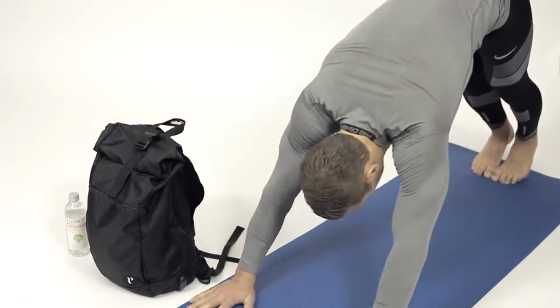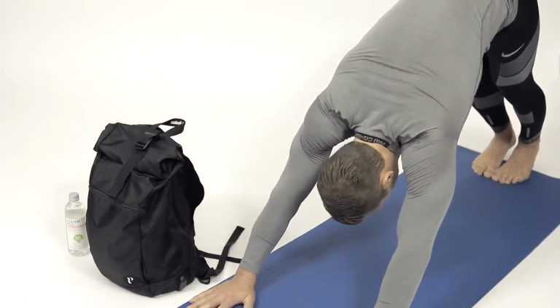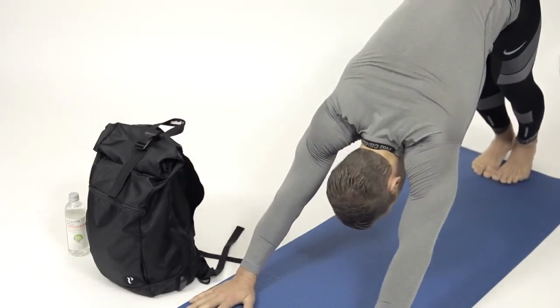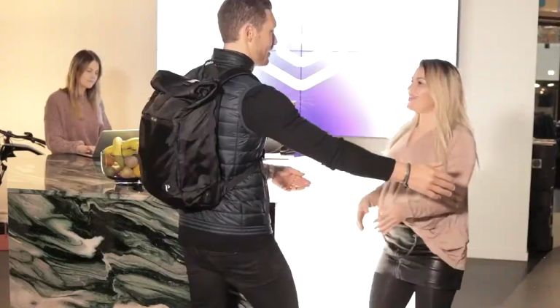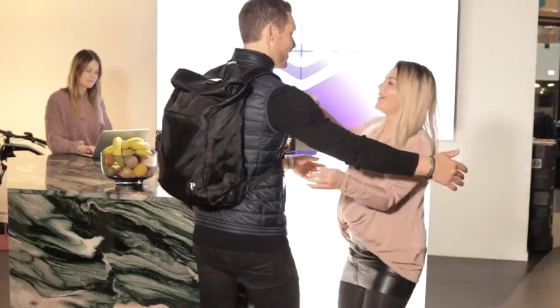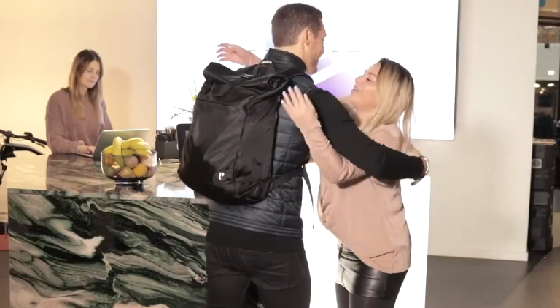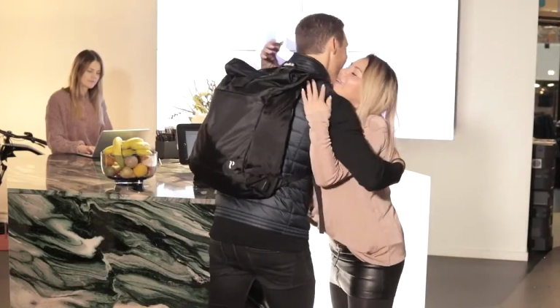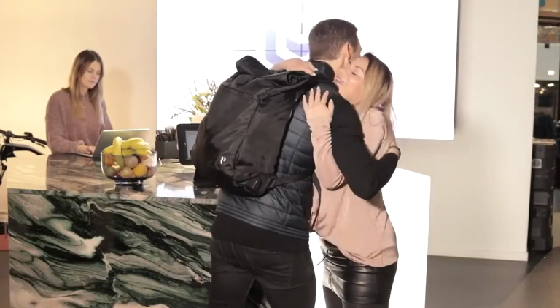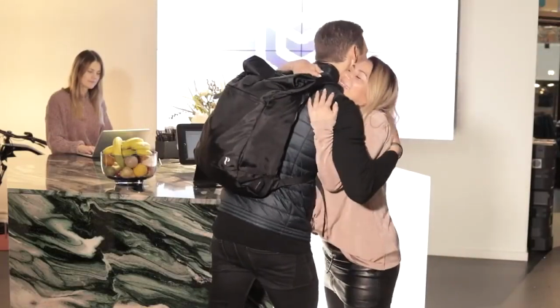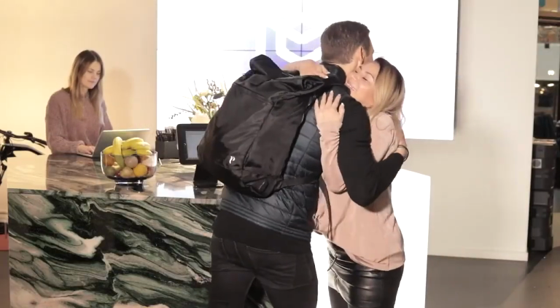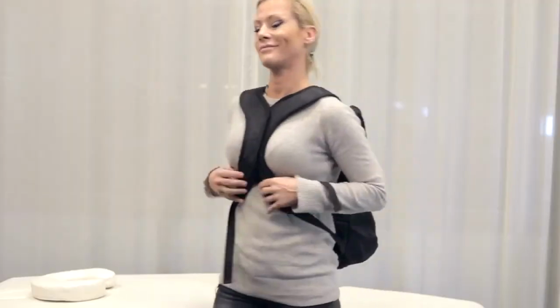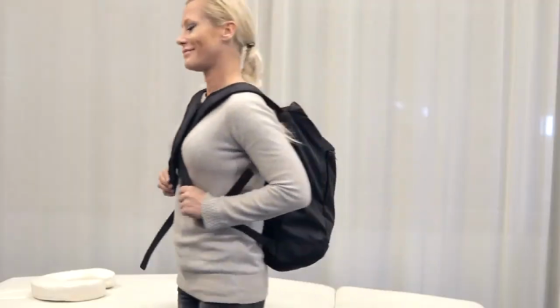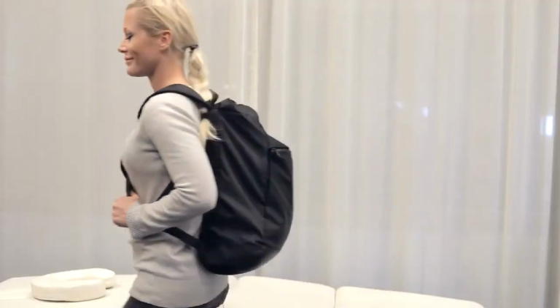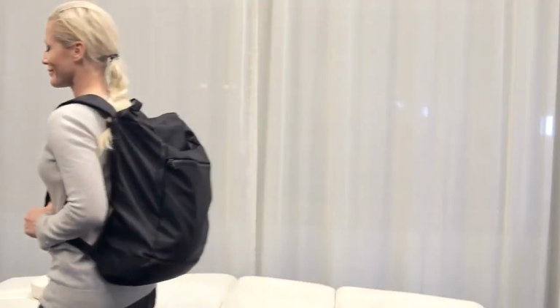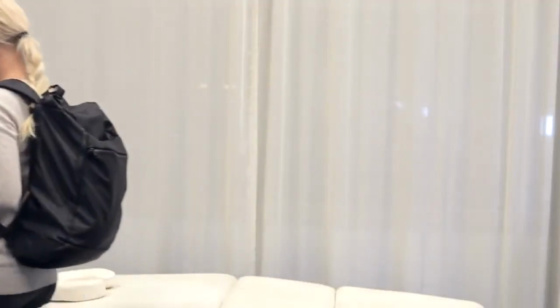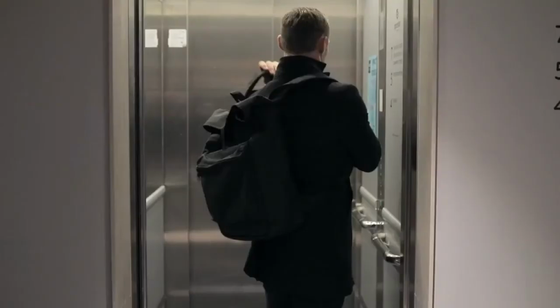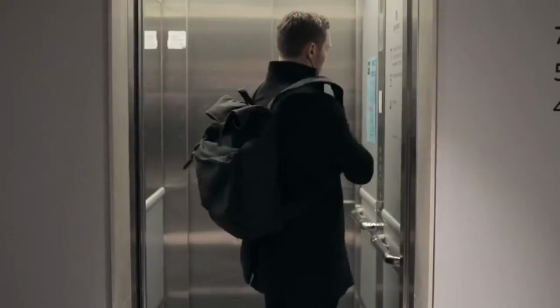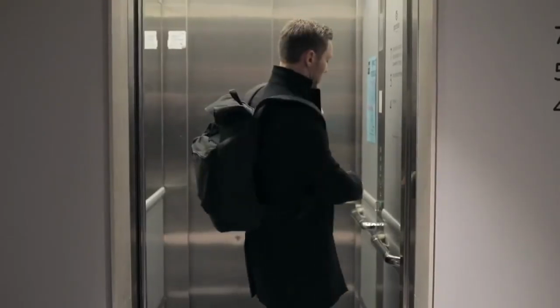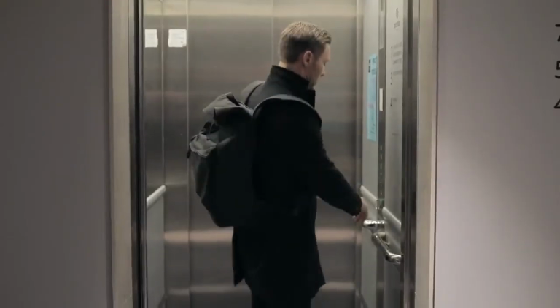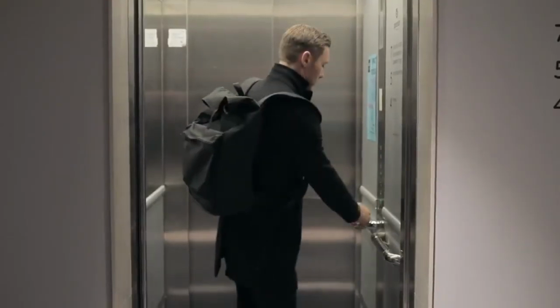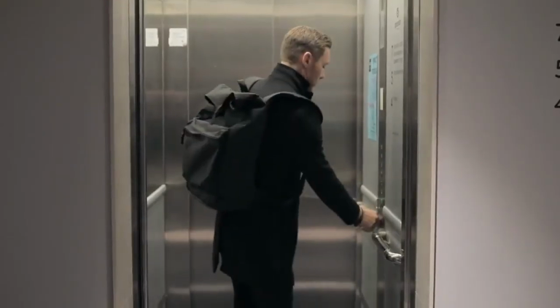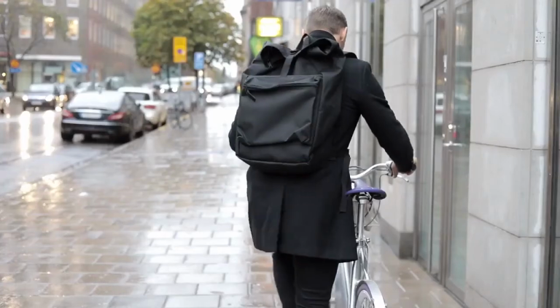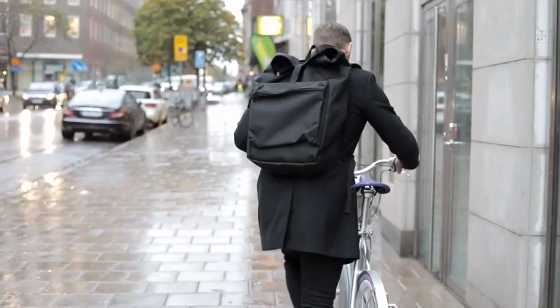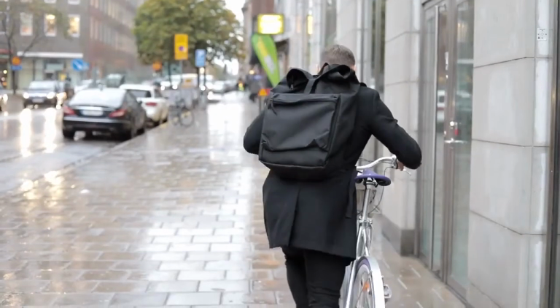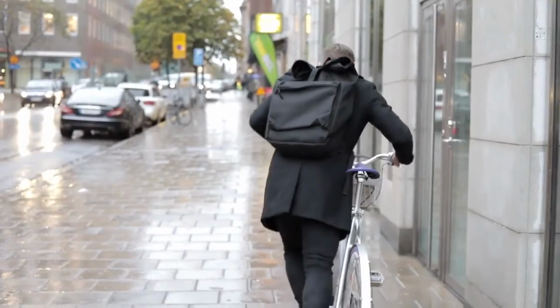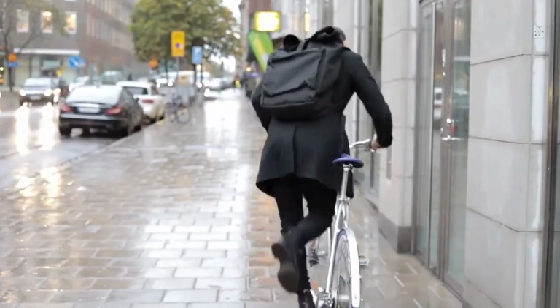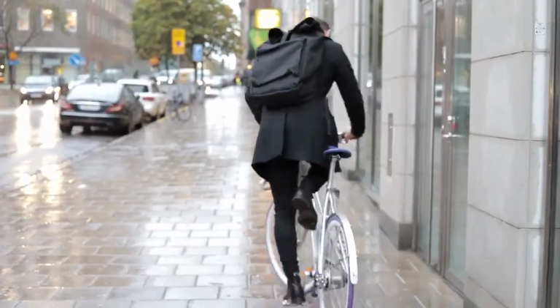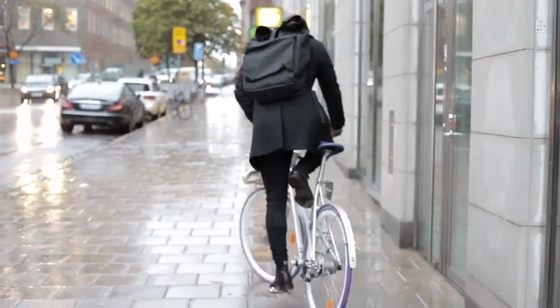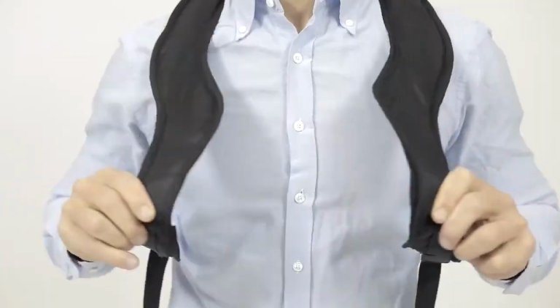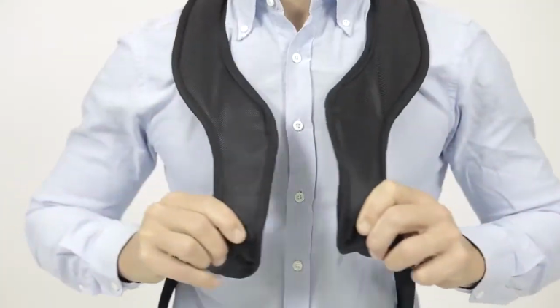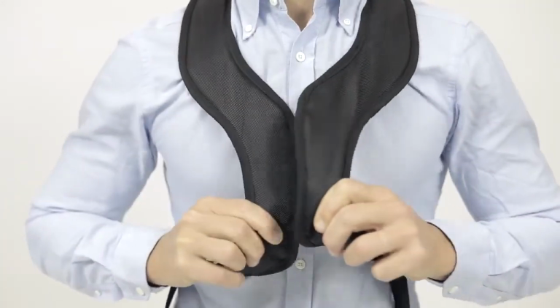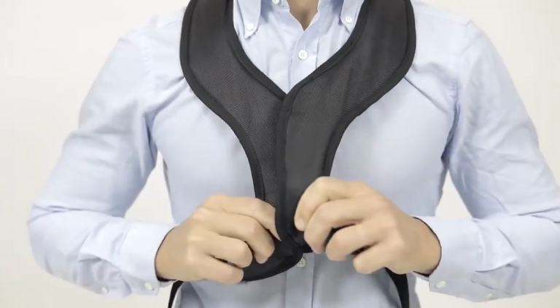Finally, a perfect posture, a healthy back, and a relaxing walk can be enjoyed with the Posture Vertical Backpack.